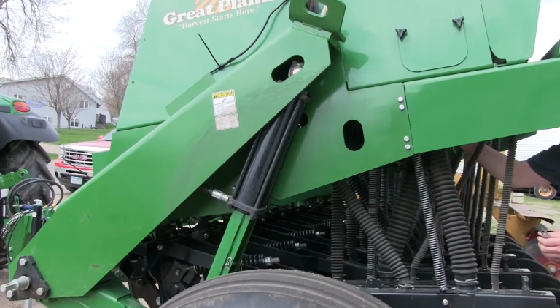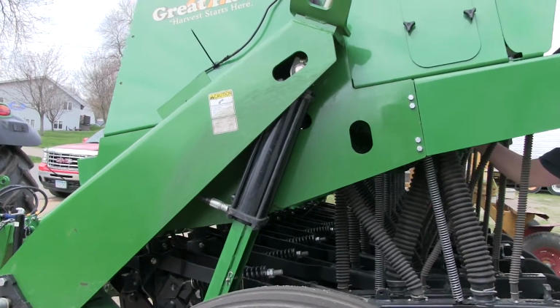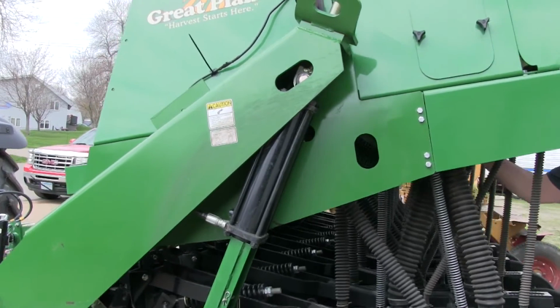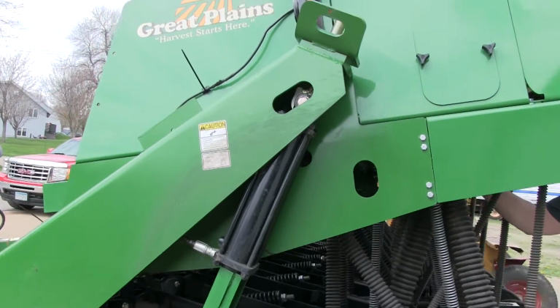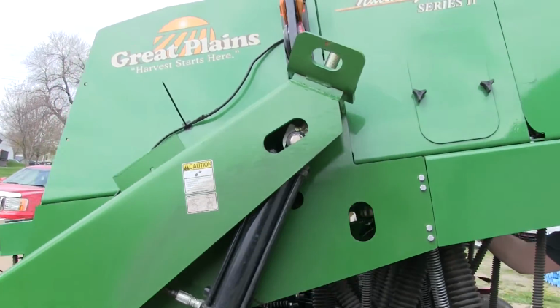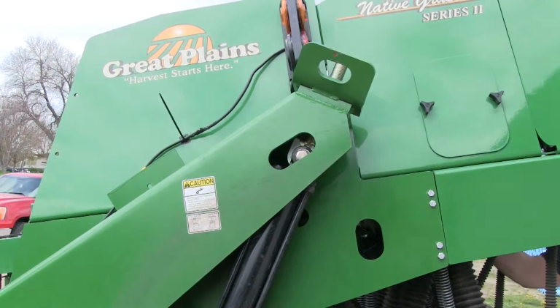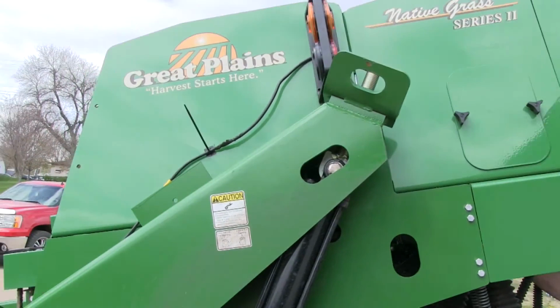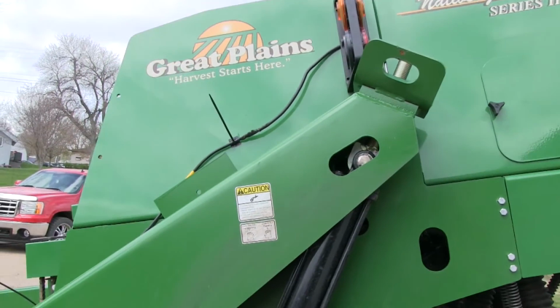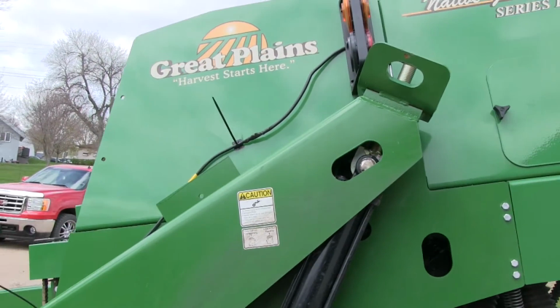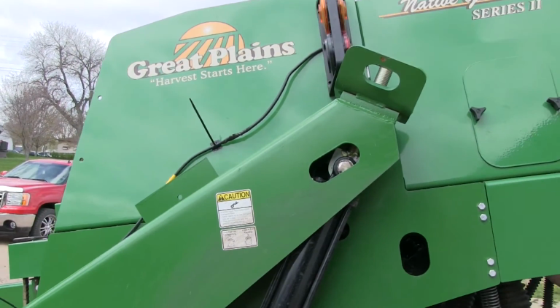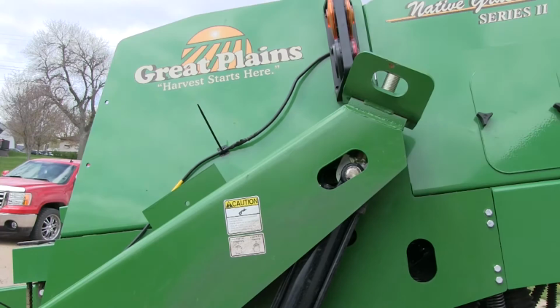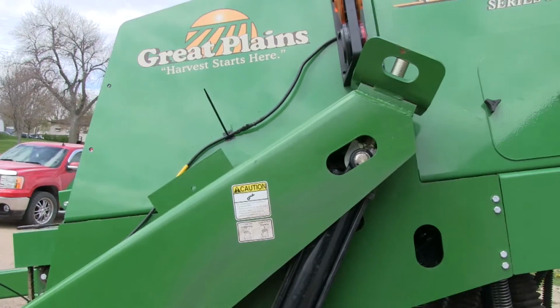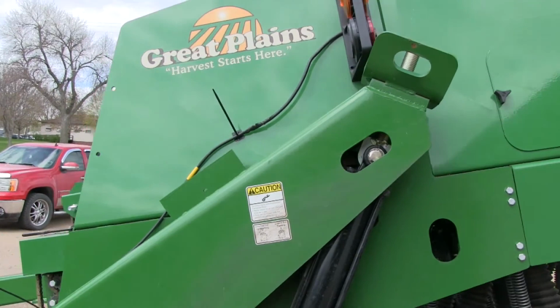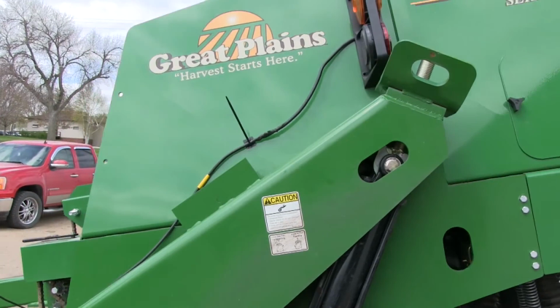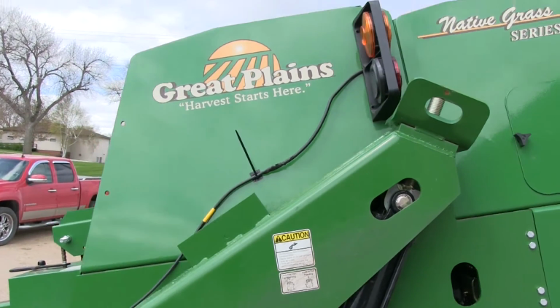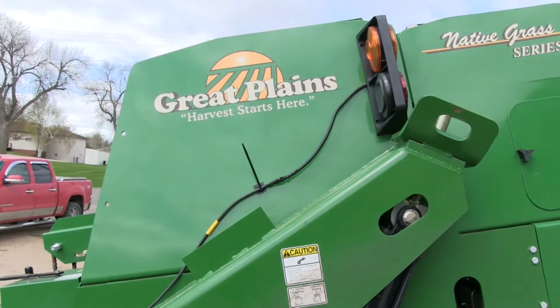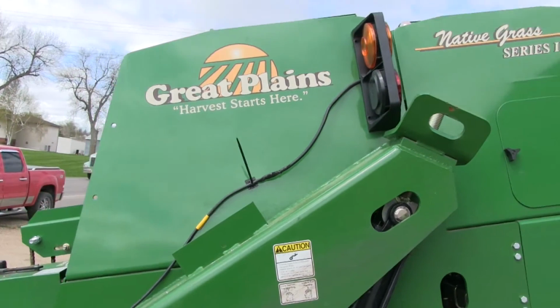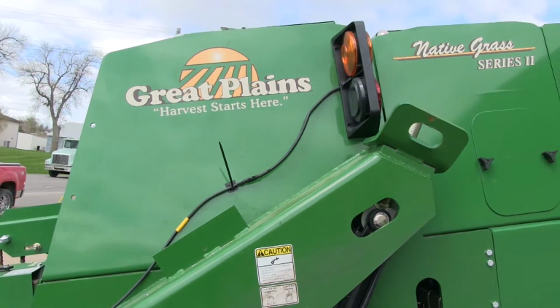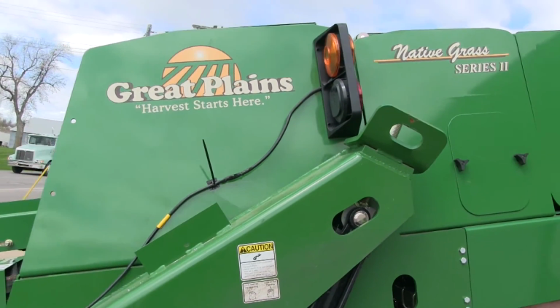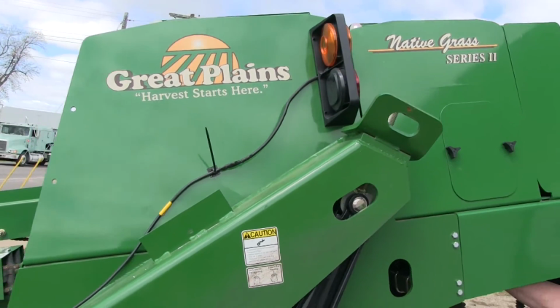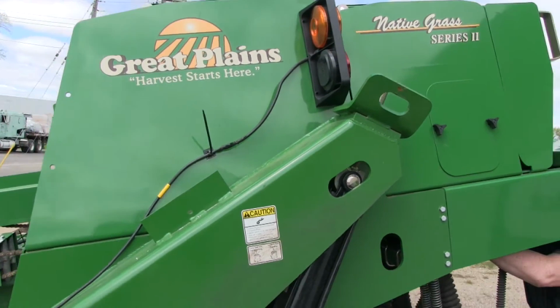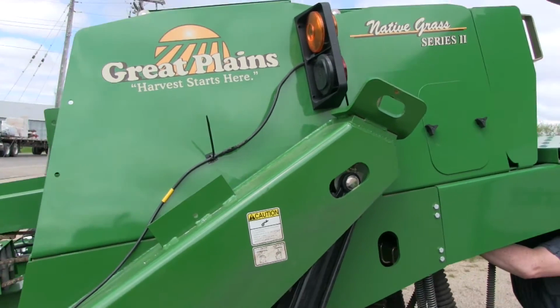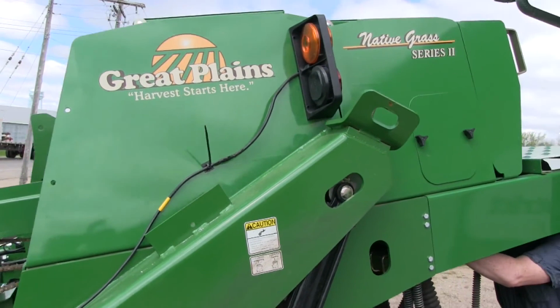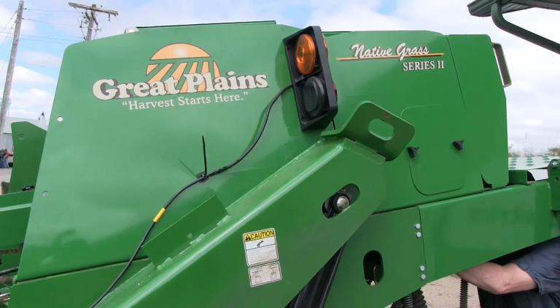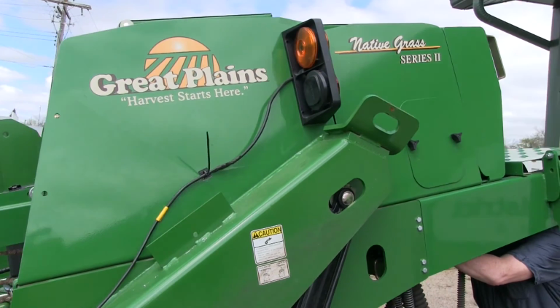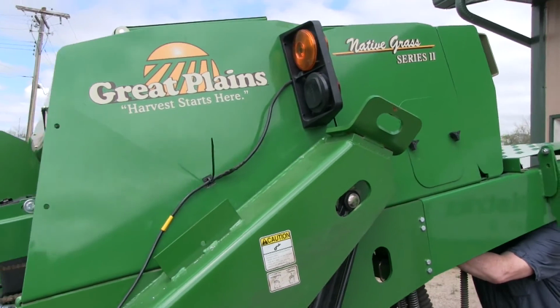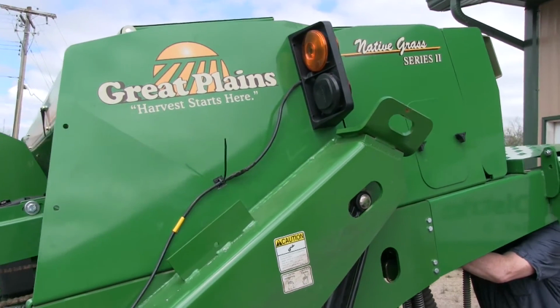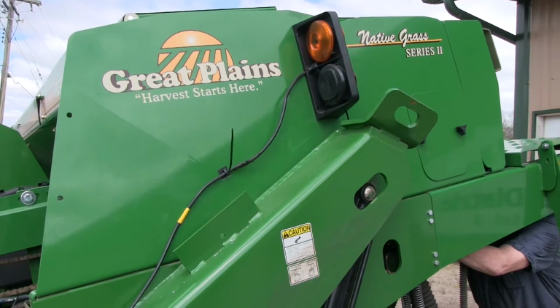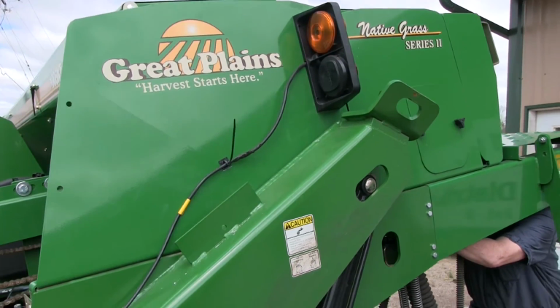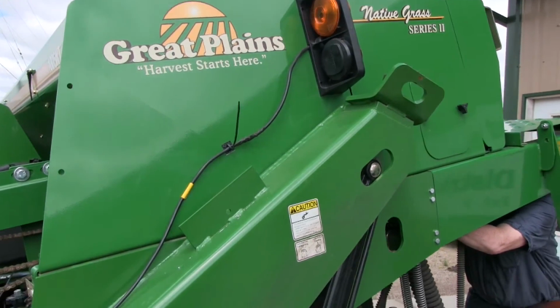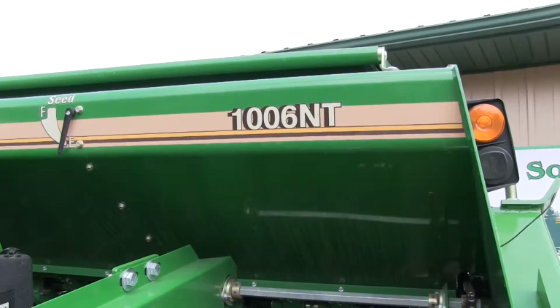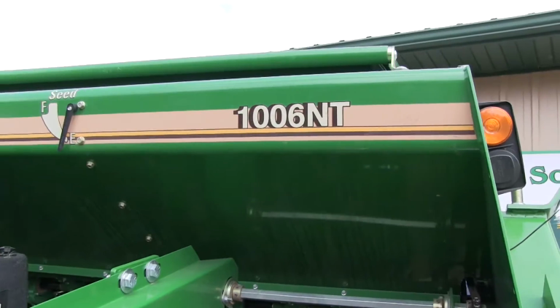This video is intended to help you calibrate the native grass box on the Great Plains Native Grass Series 2 1006 NT.